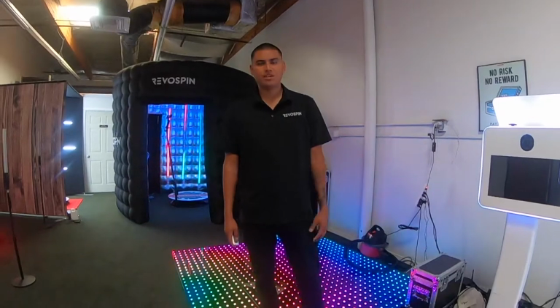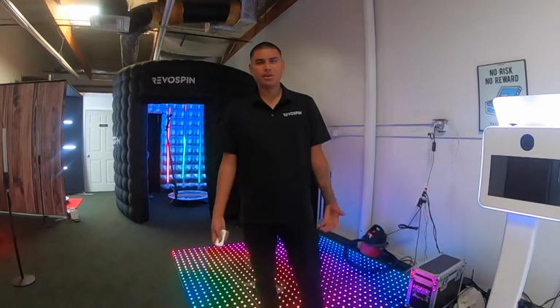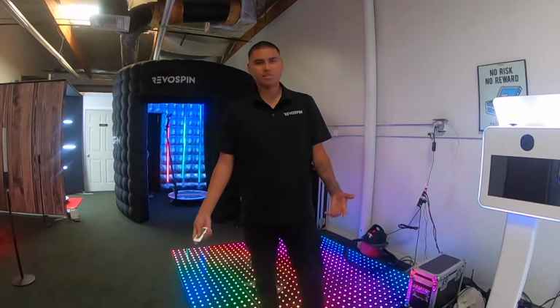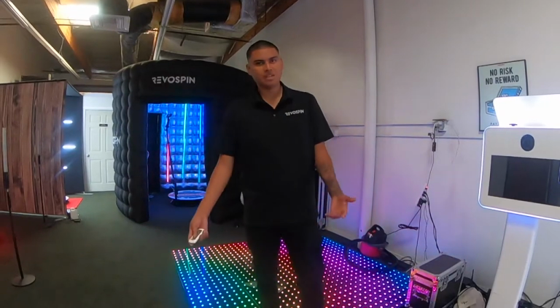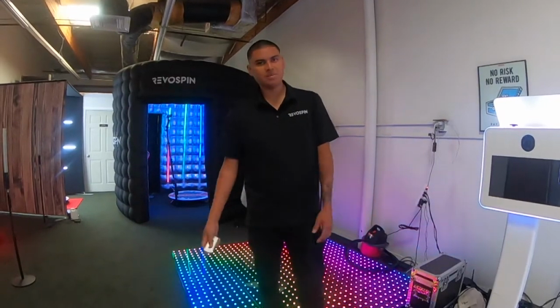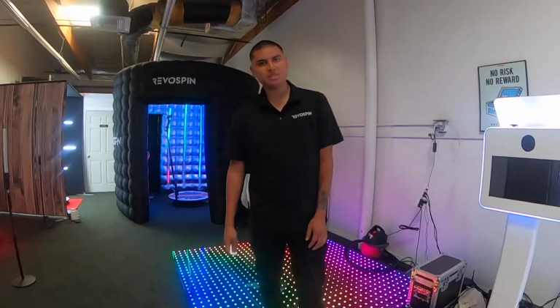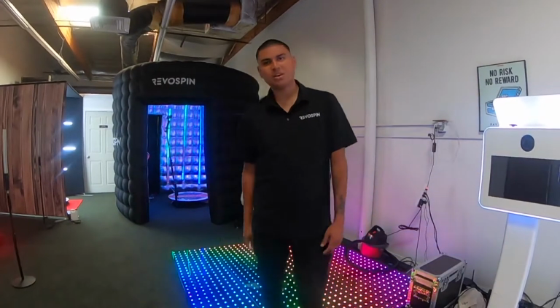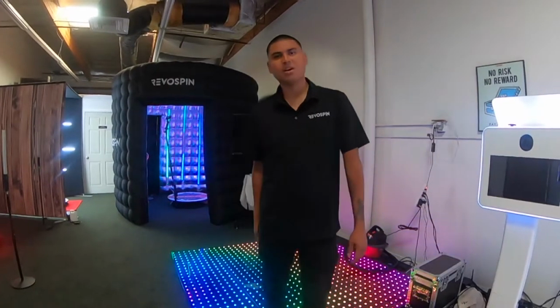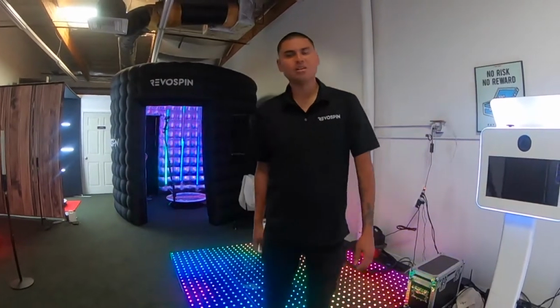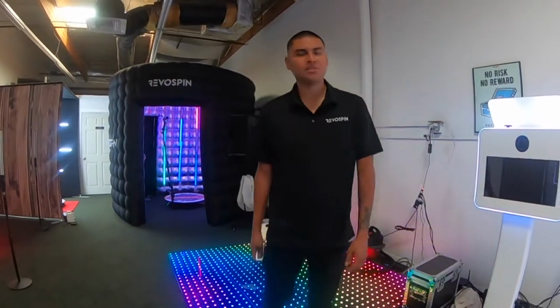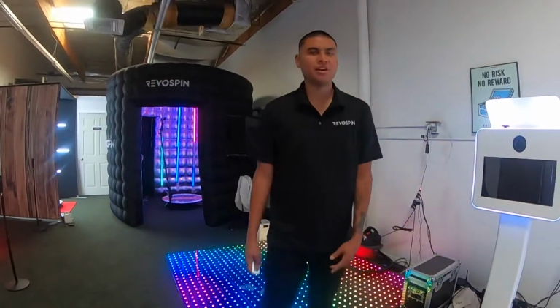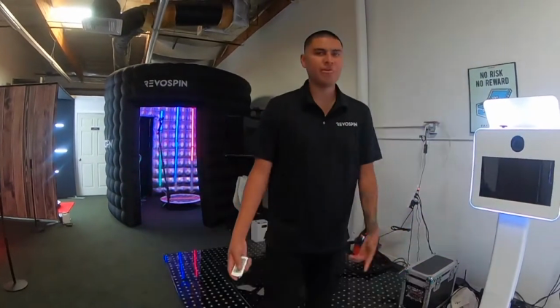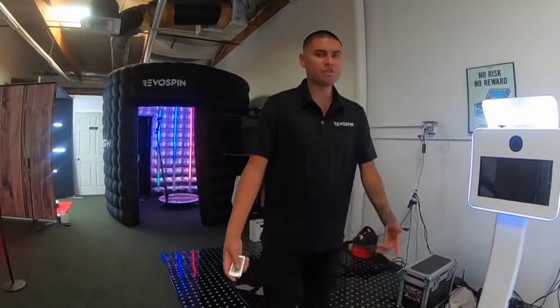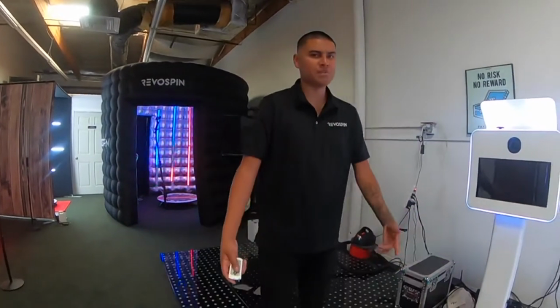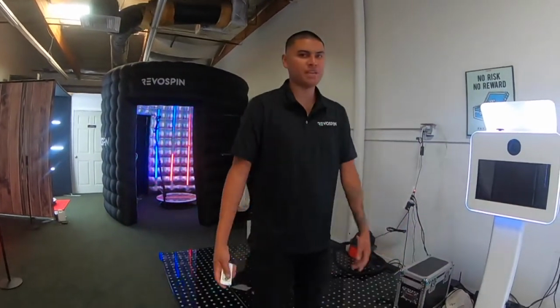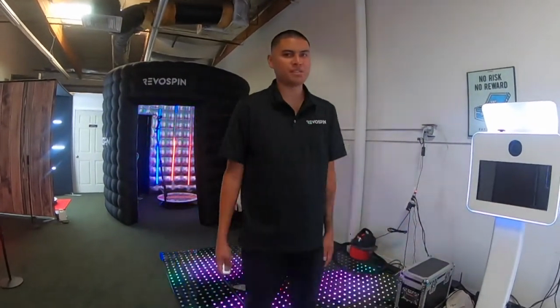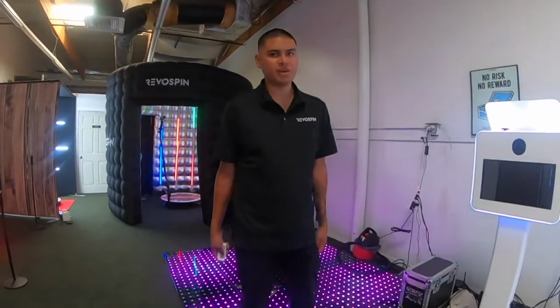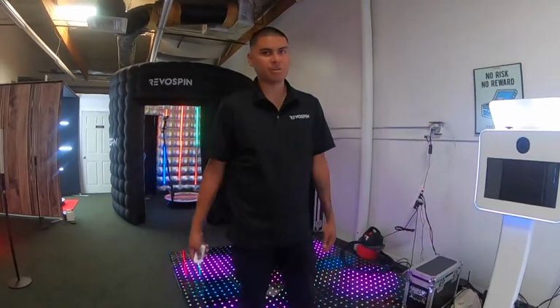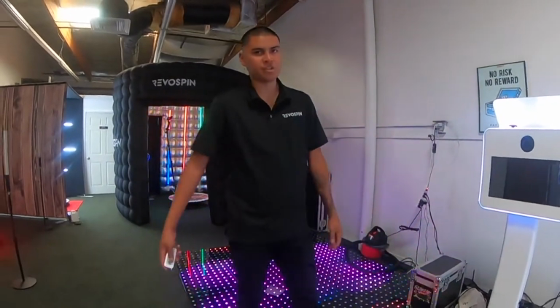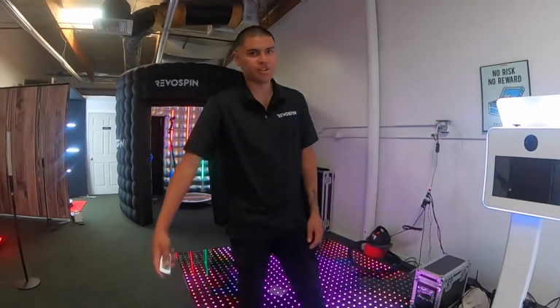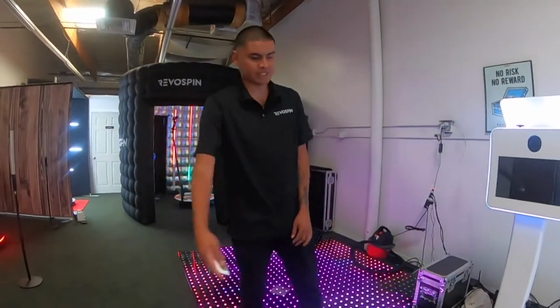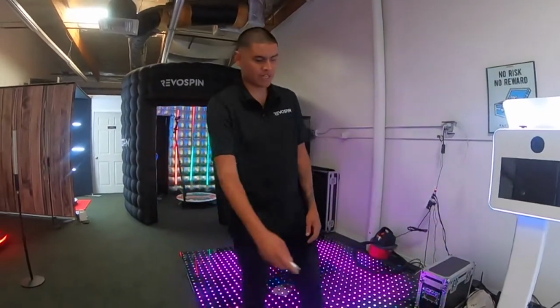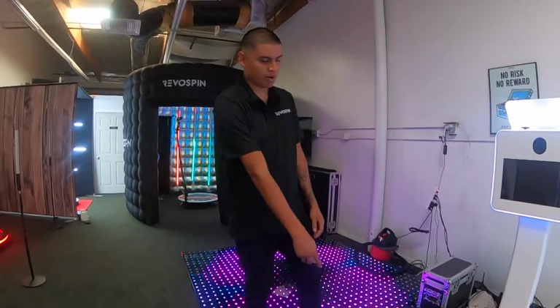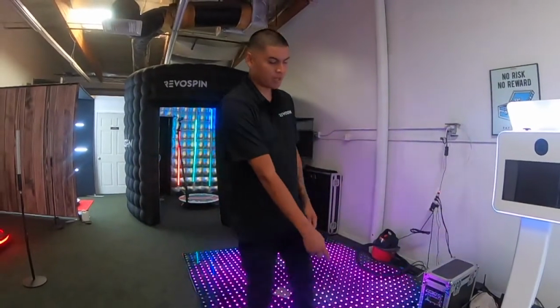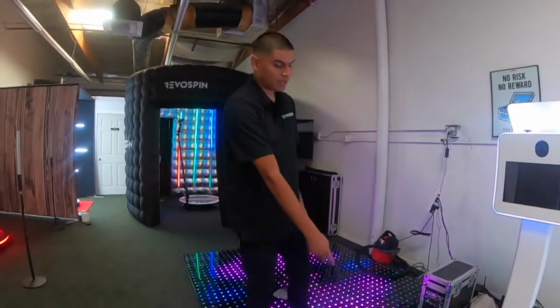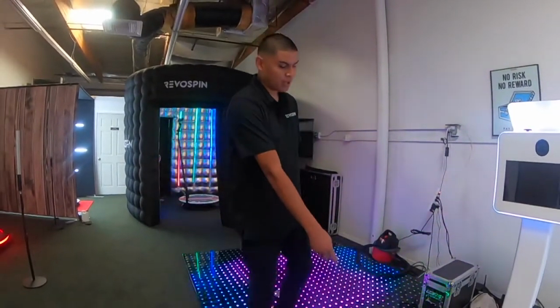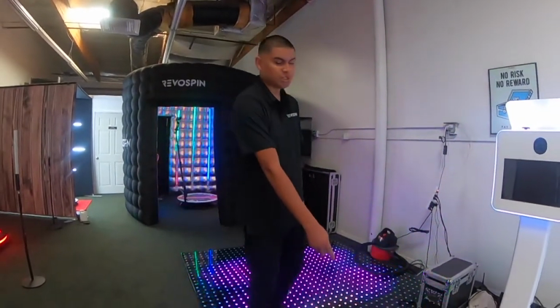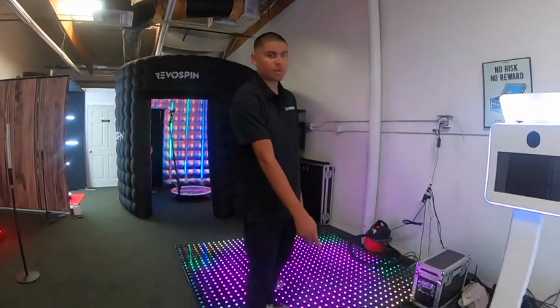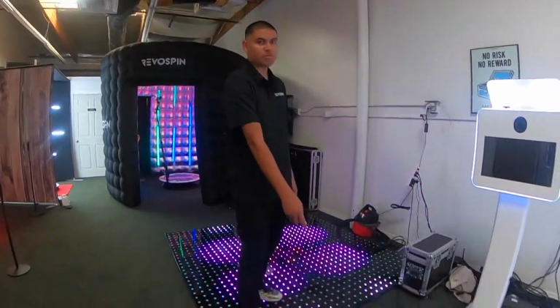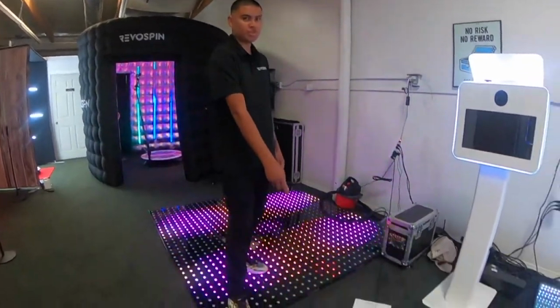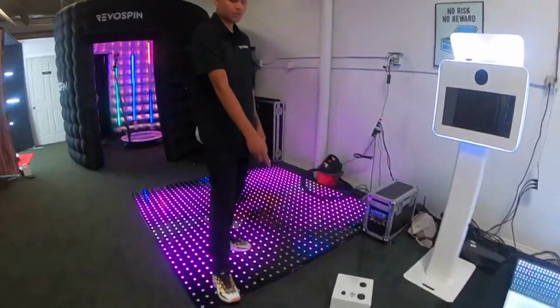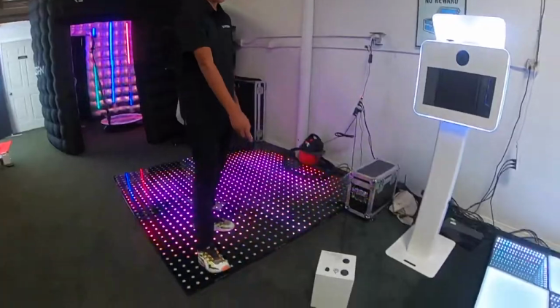Yo, what's up? This is Carlos here at Rebel Spin. Today we're going to show you guys how our full spark machine works.